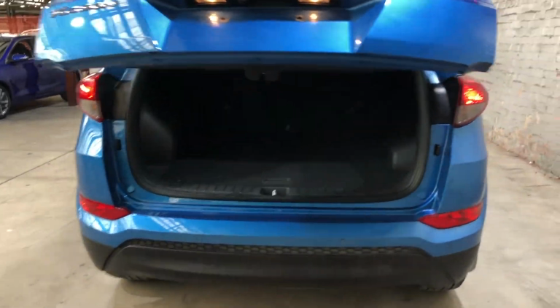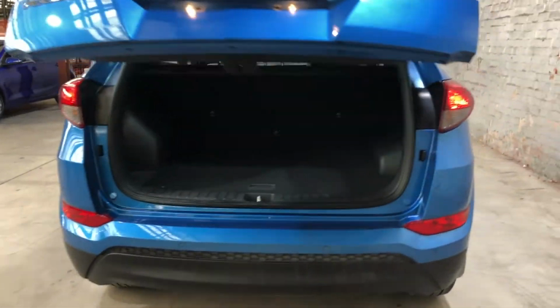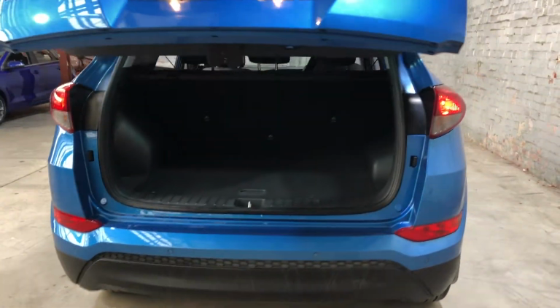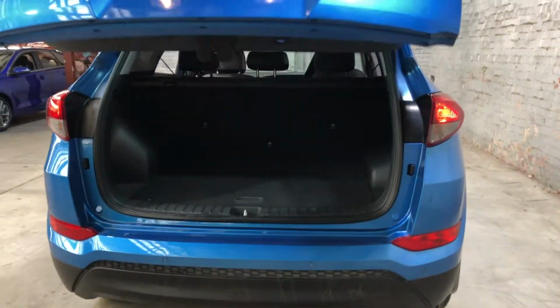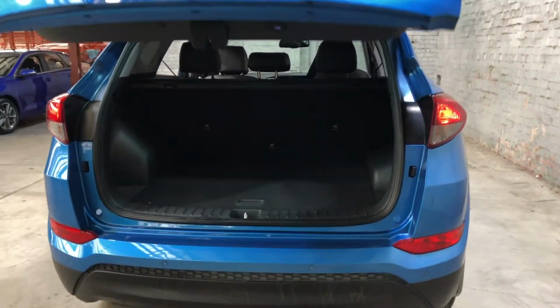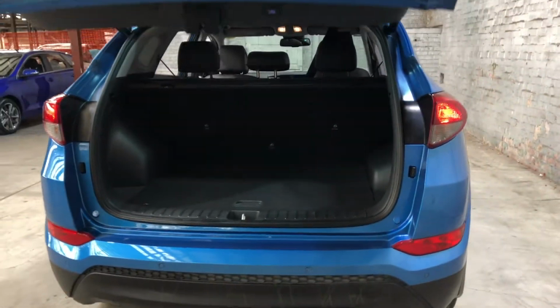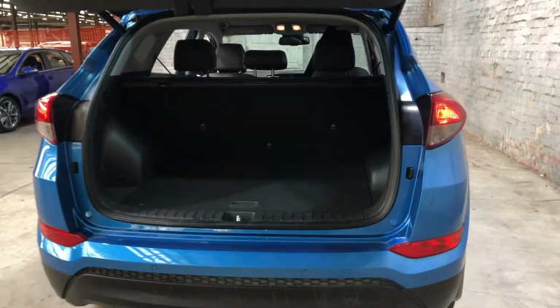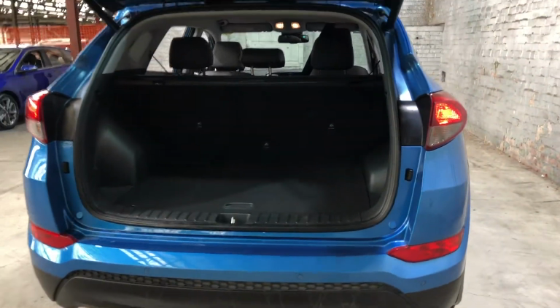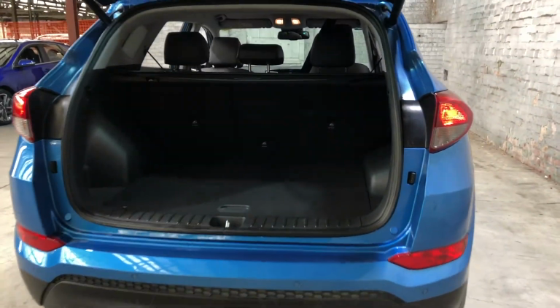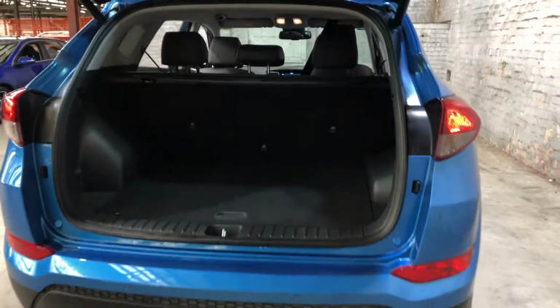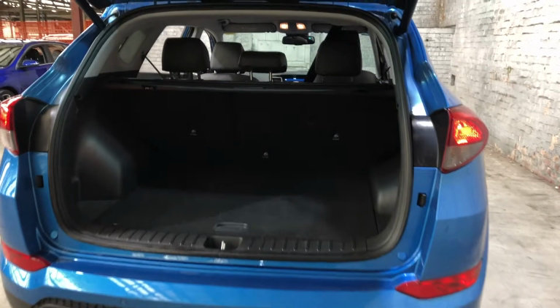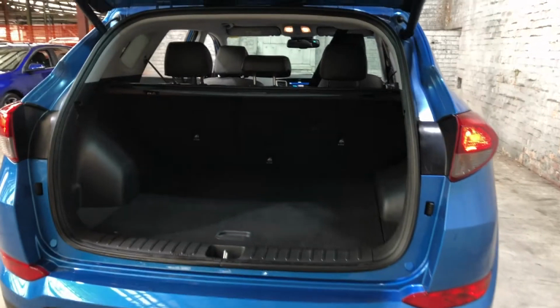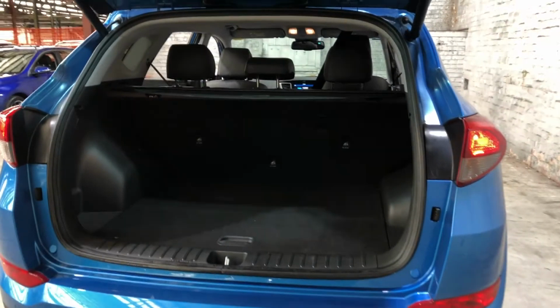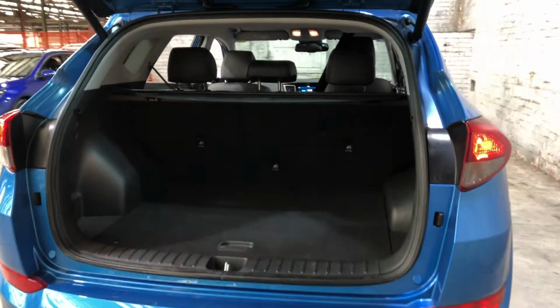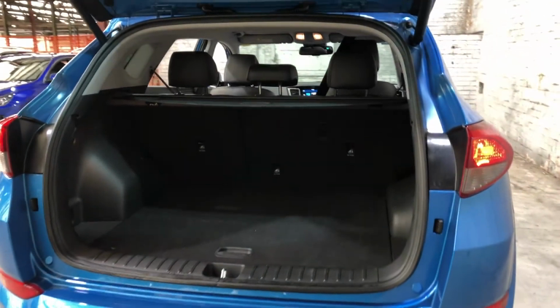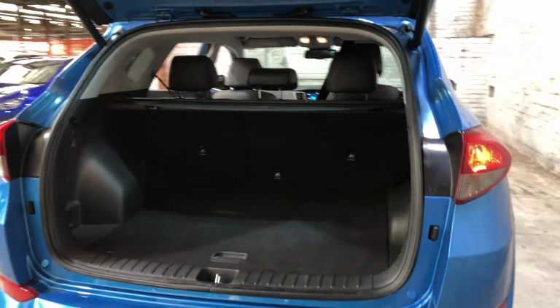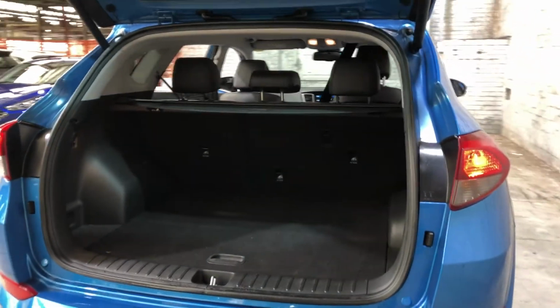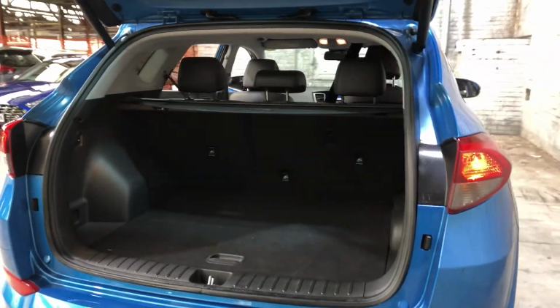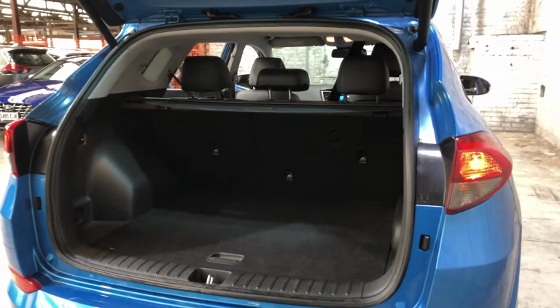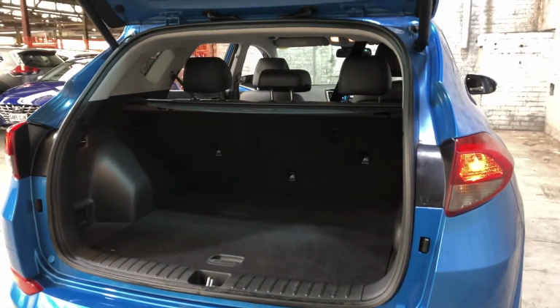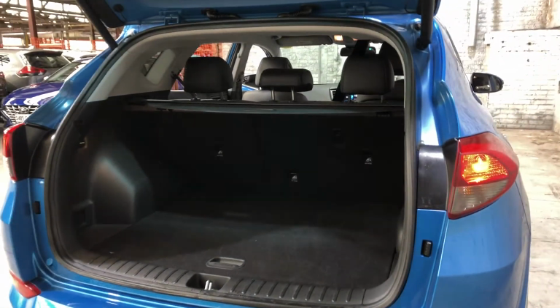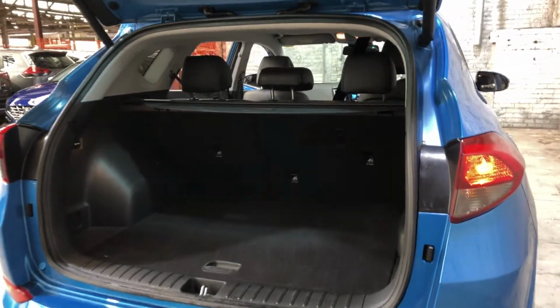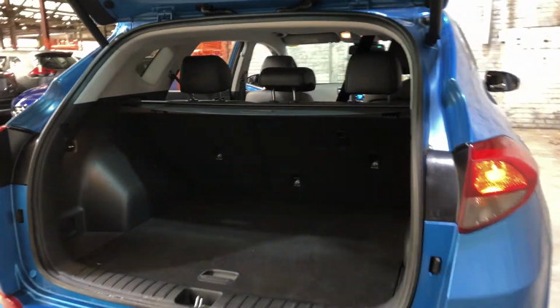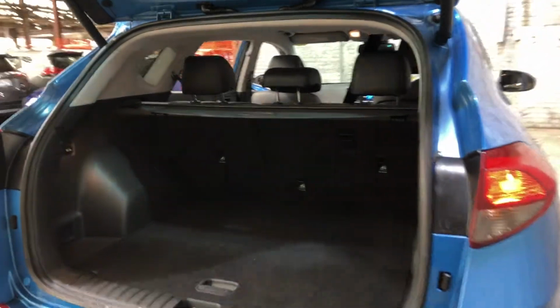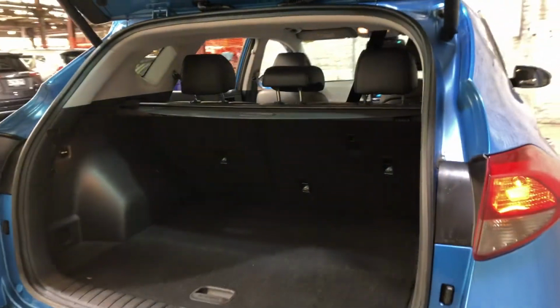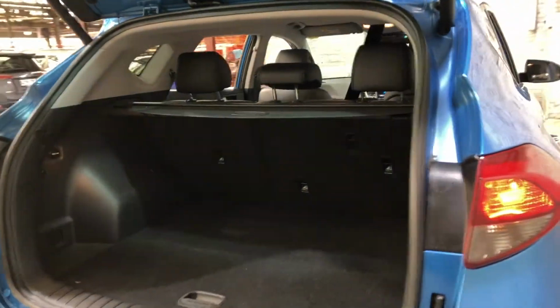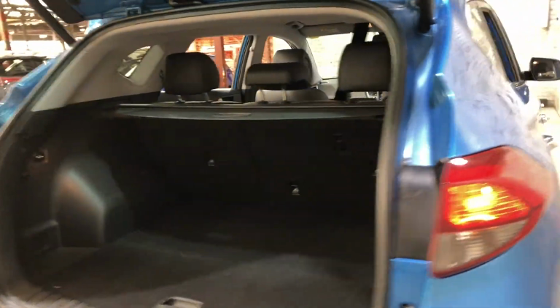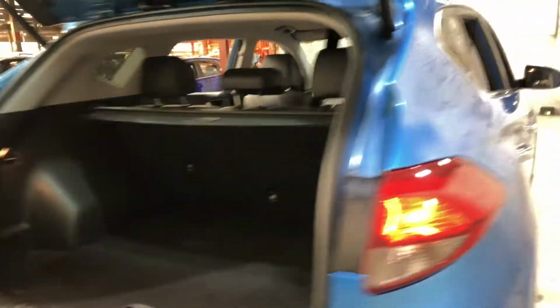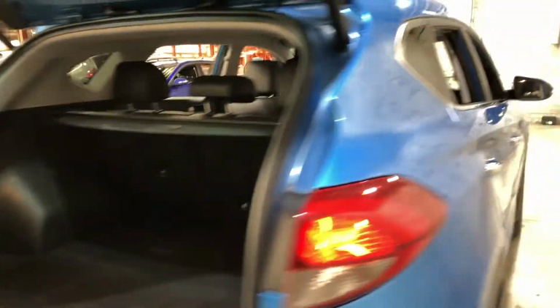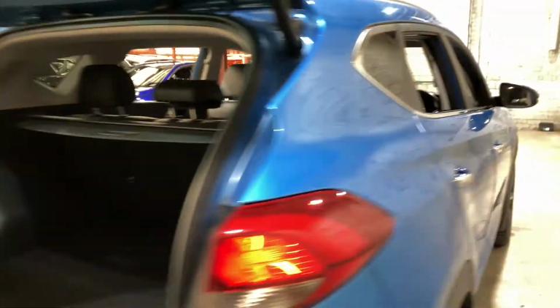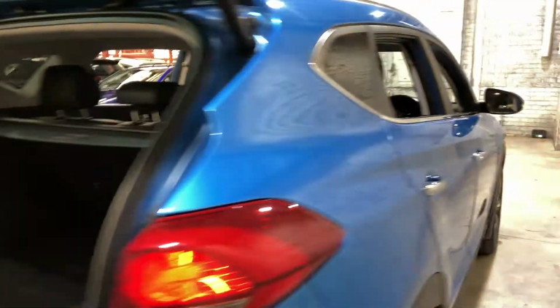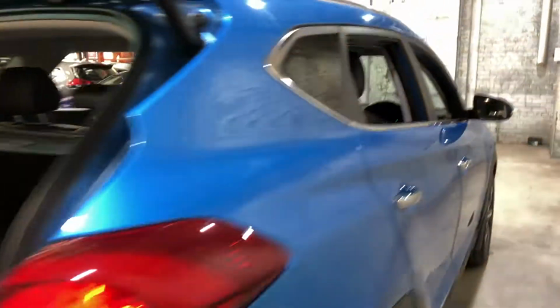Now, being a full-size SUV, you can see there's plenty of boot space. If you need any more space, the two back seats do fold down.